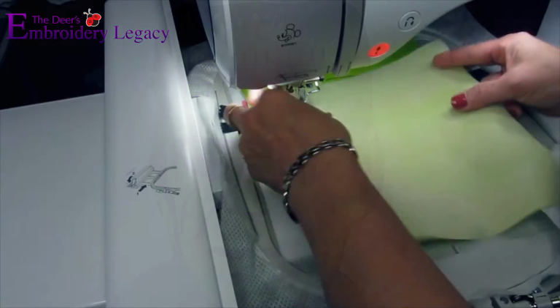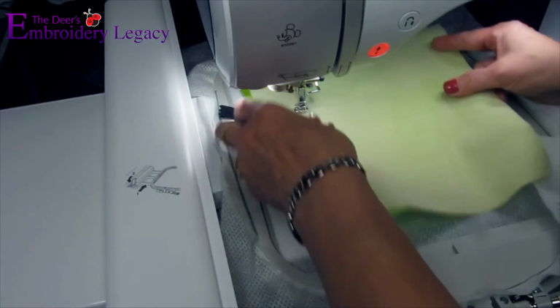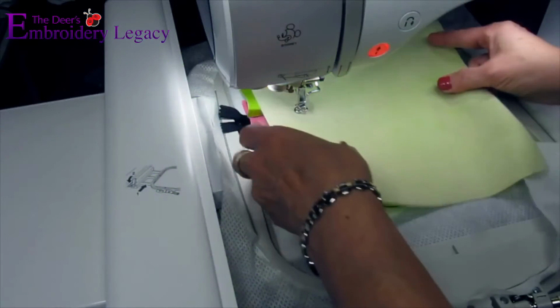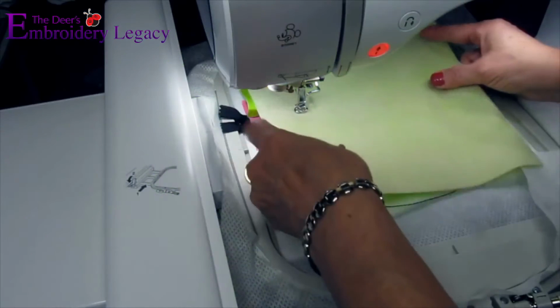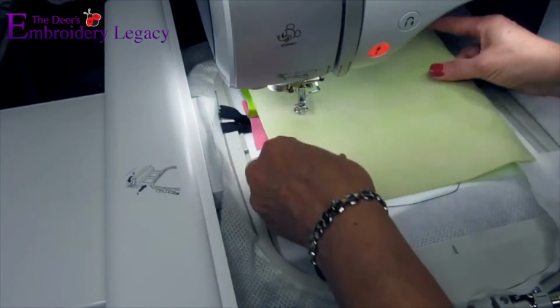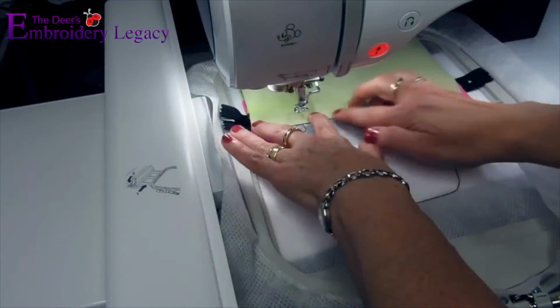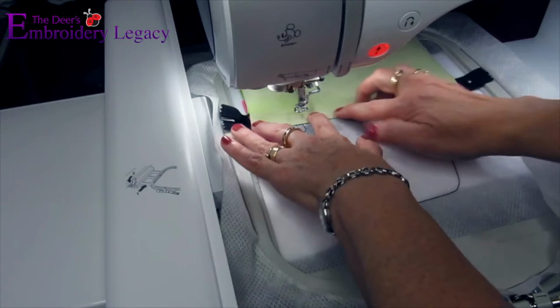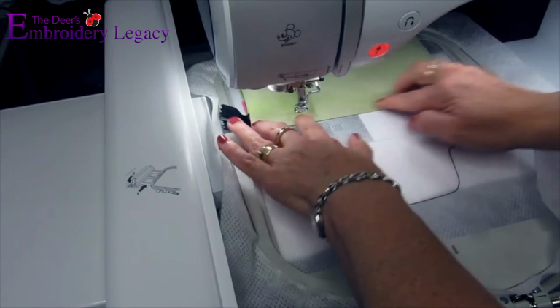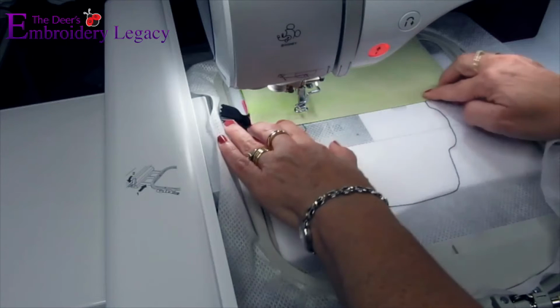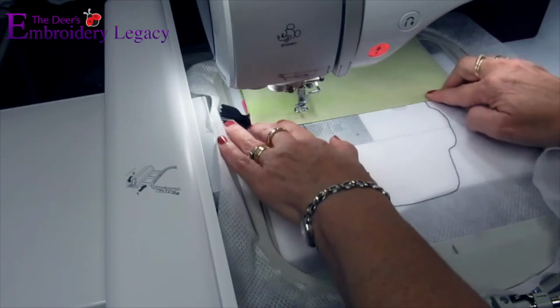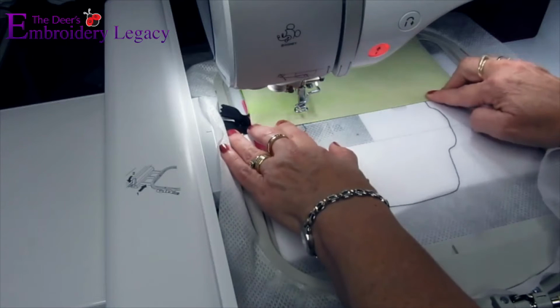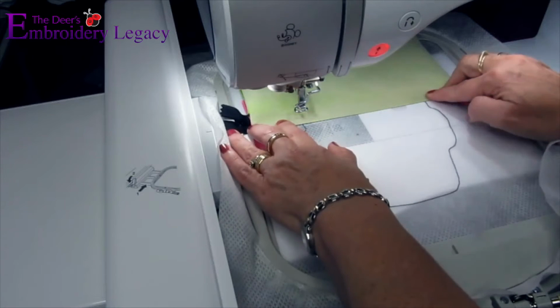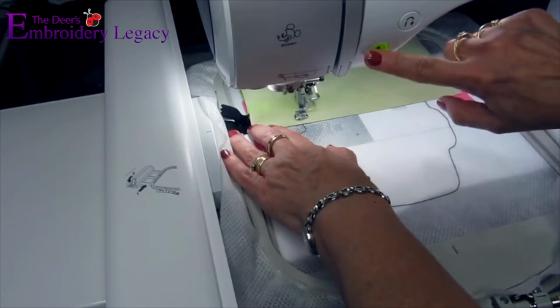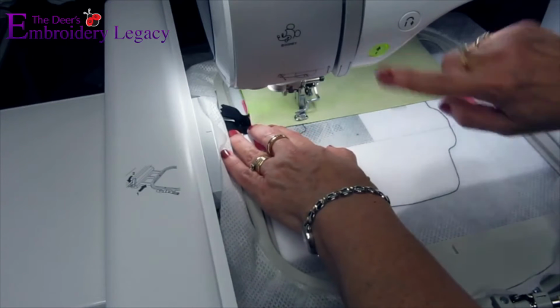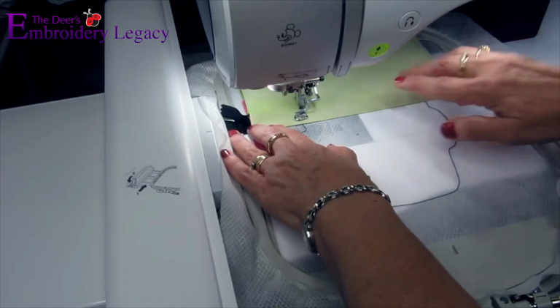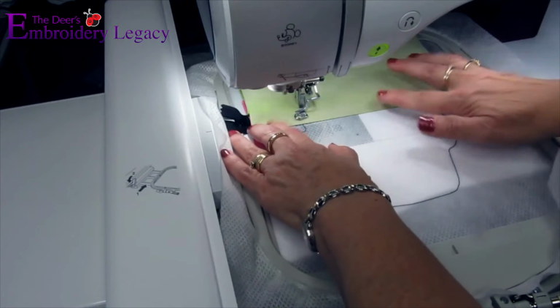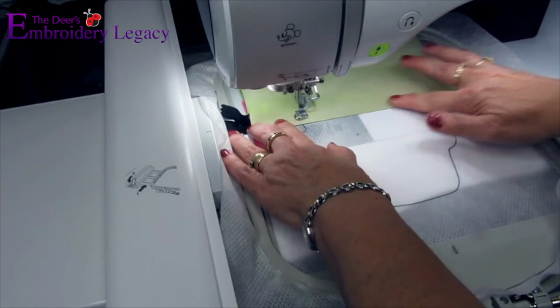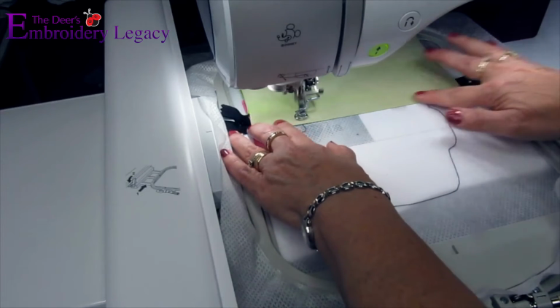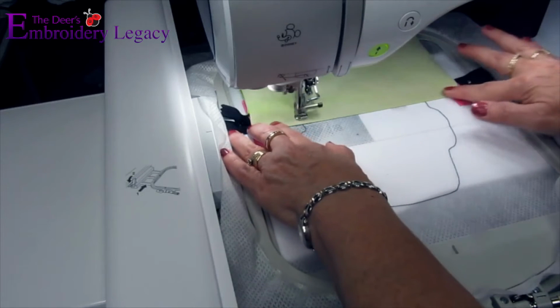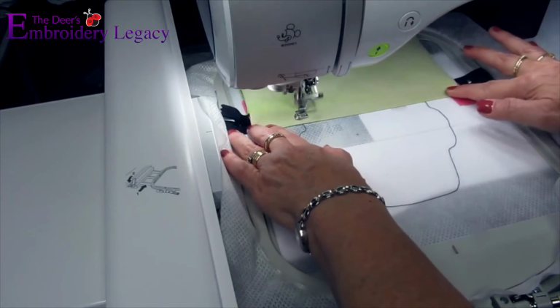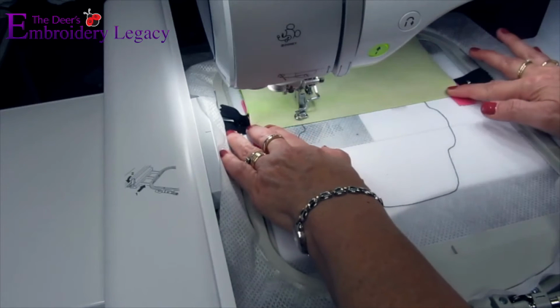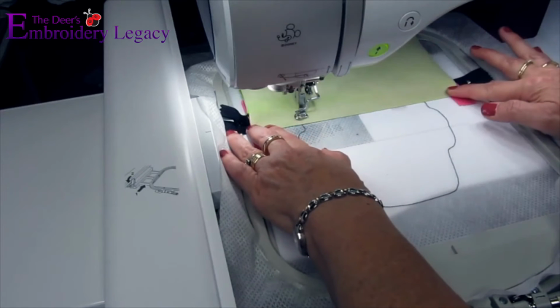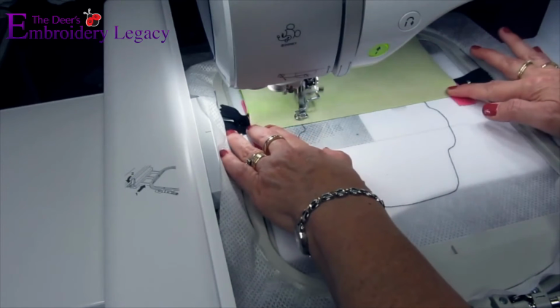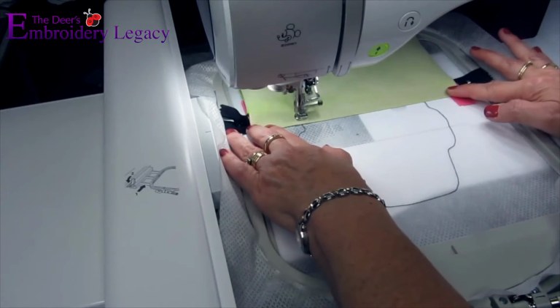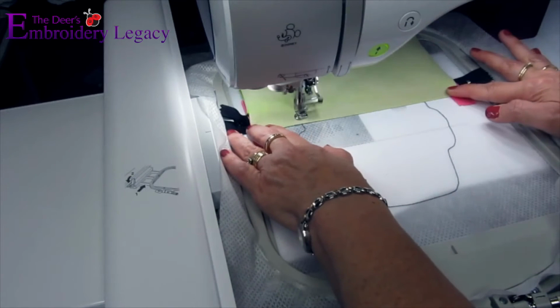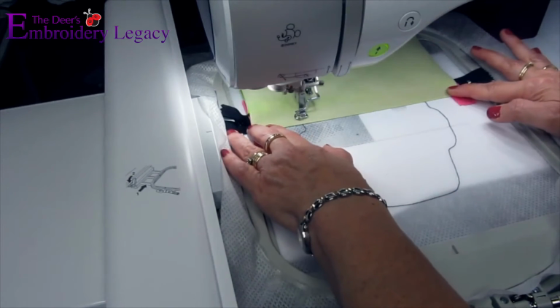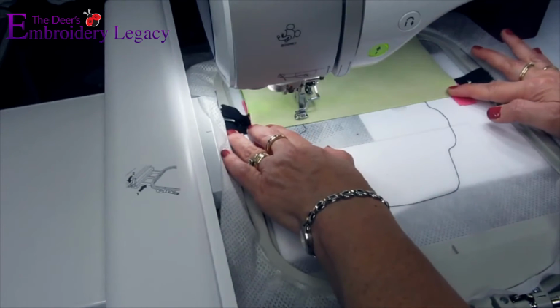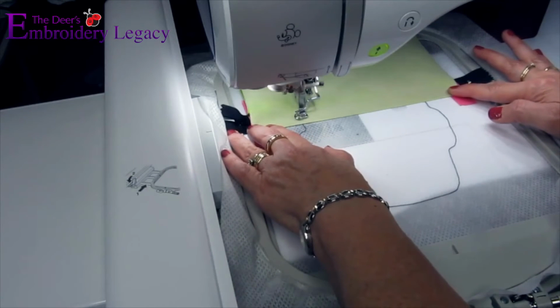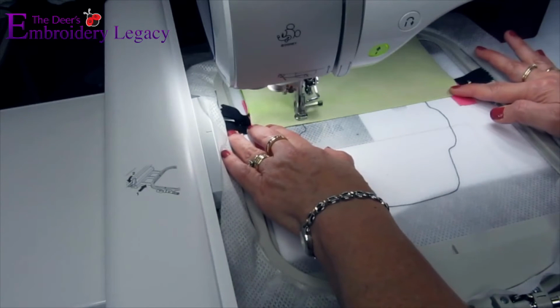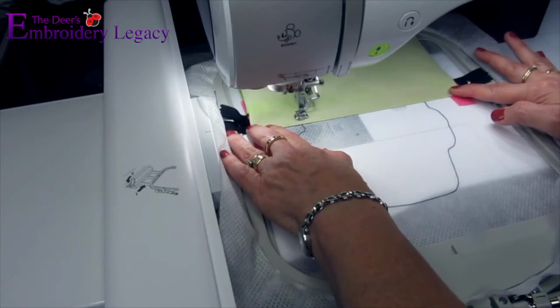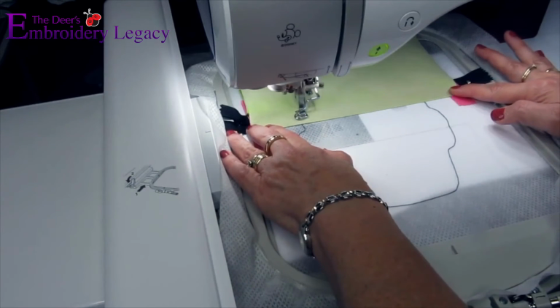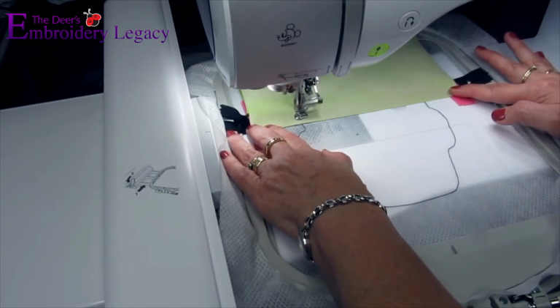For step five, we will simply repeat the process of steps three and four with the bottom half of the fabric.